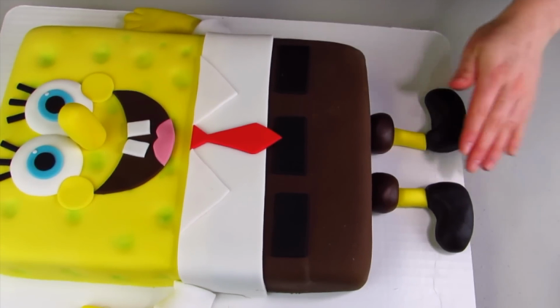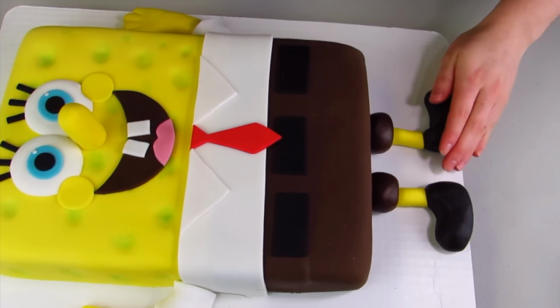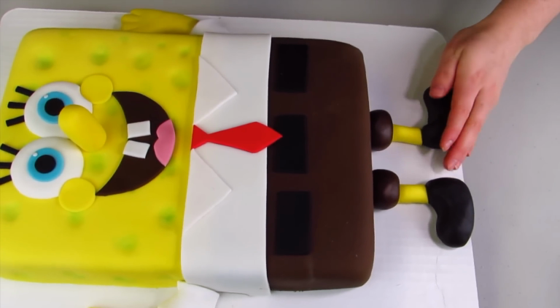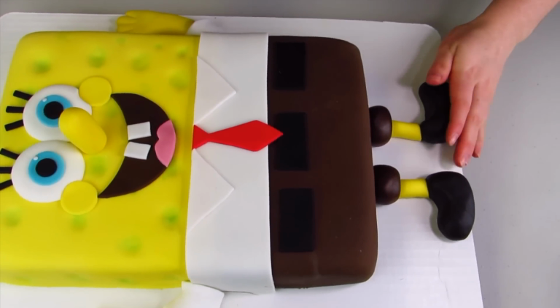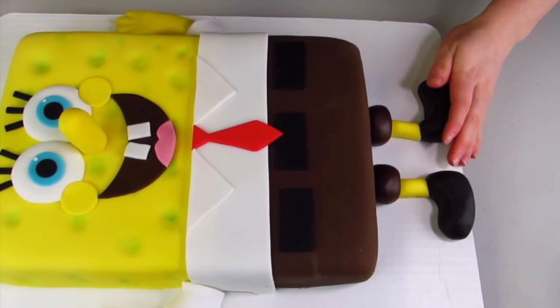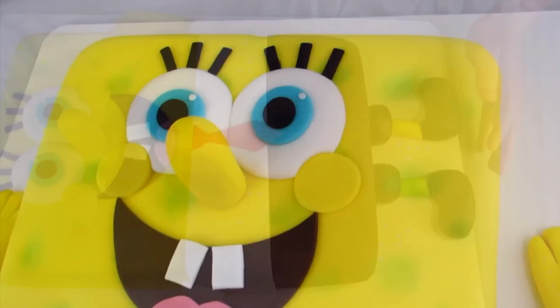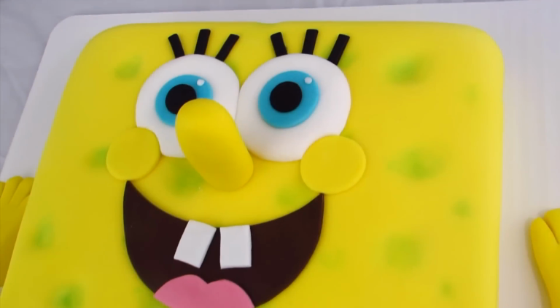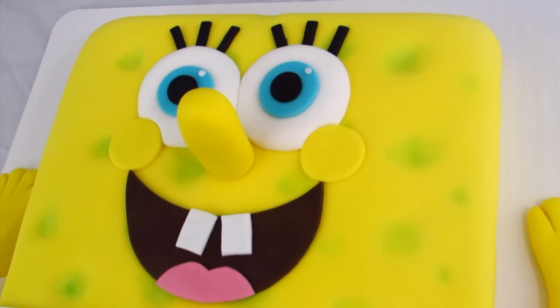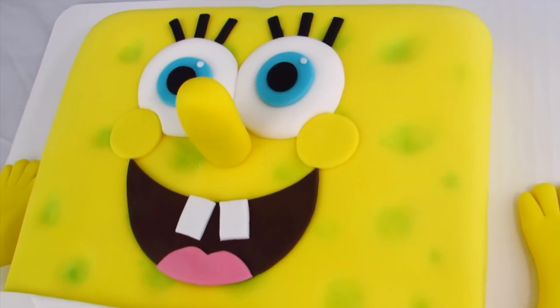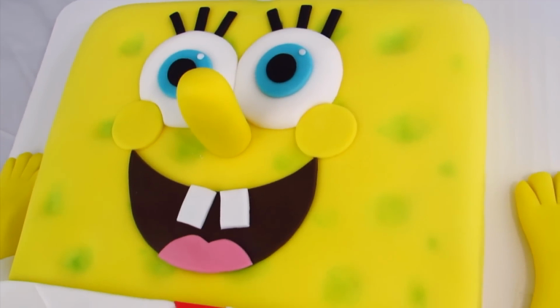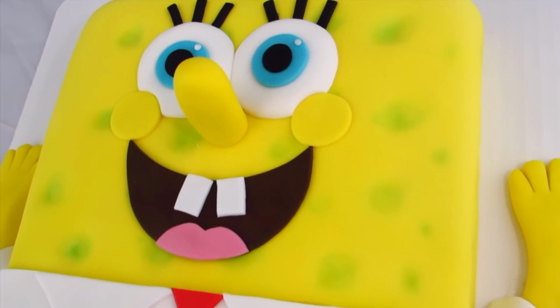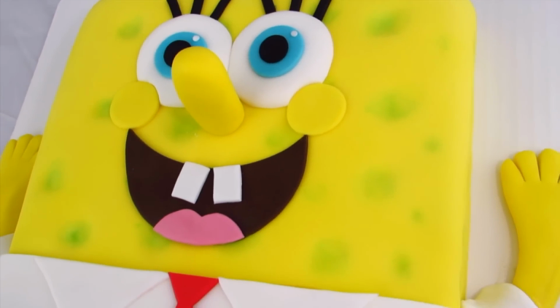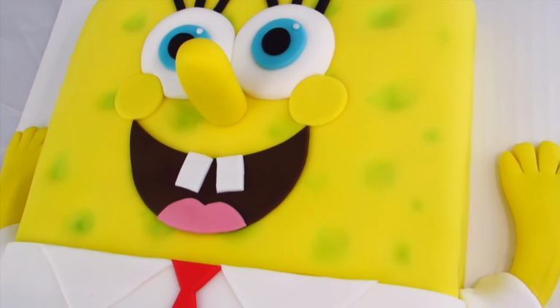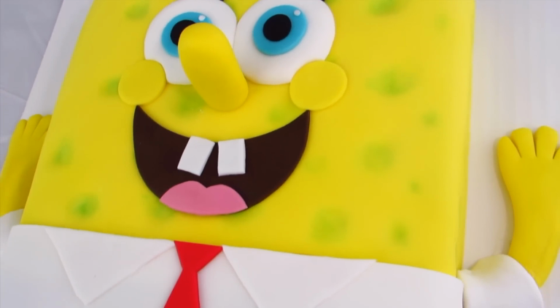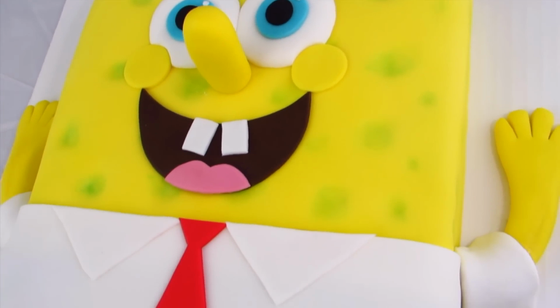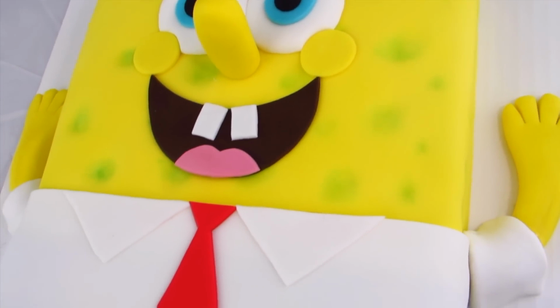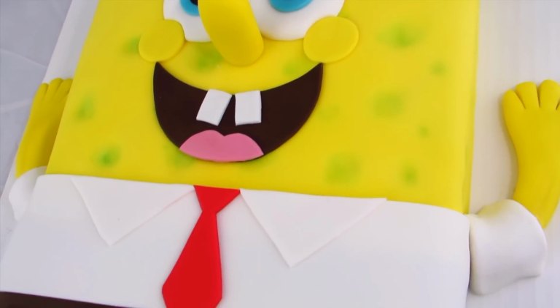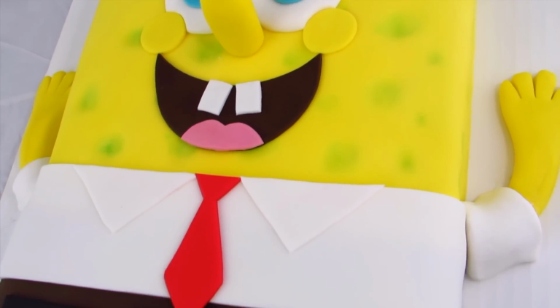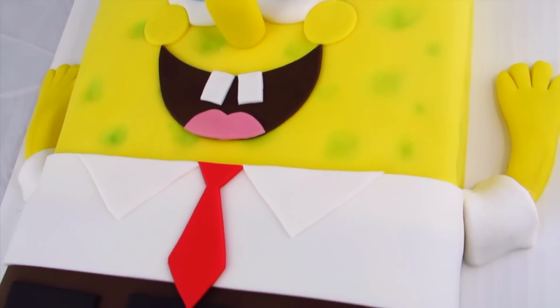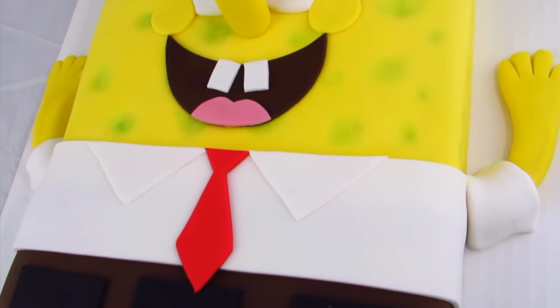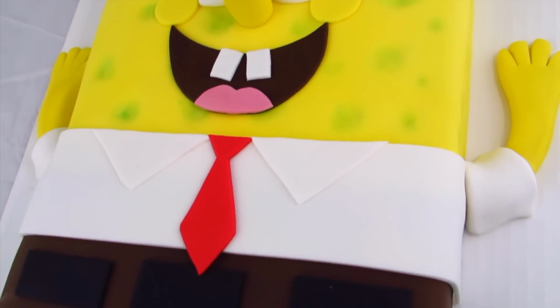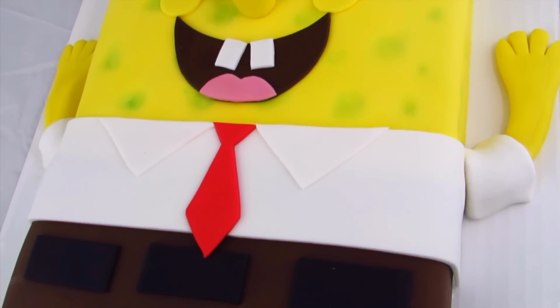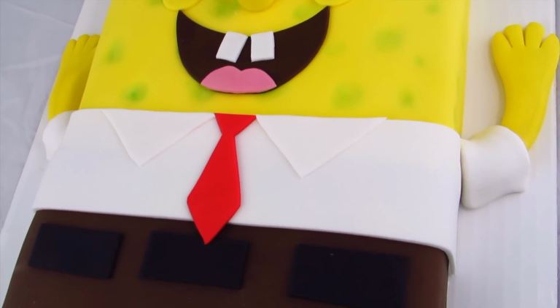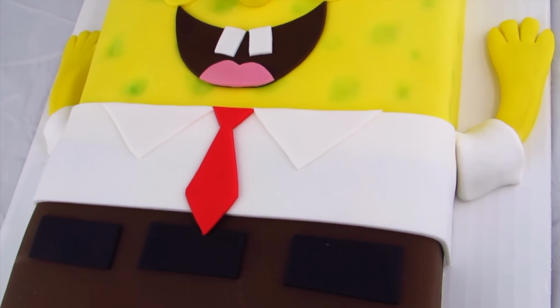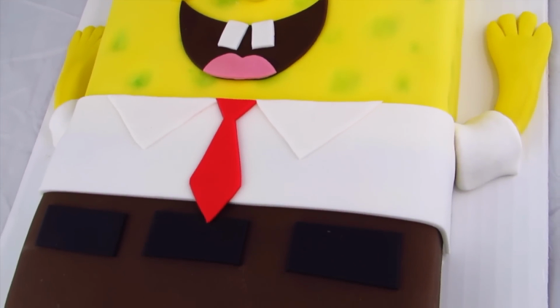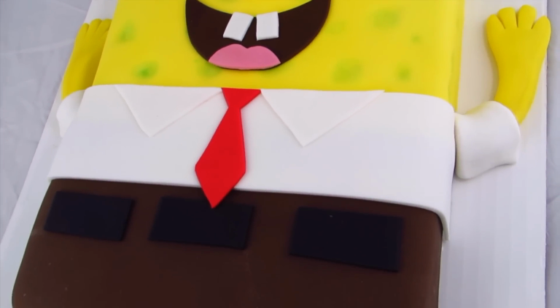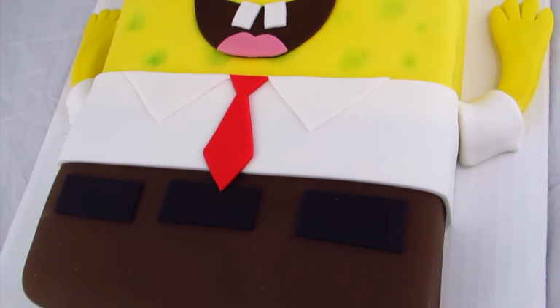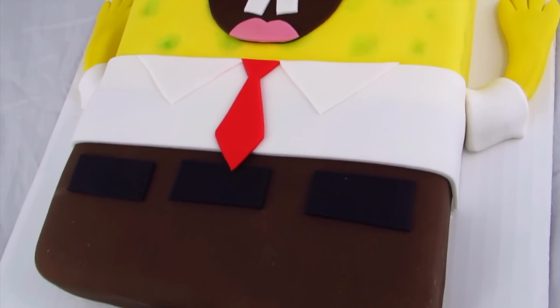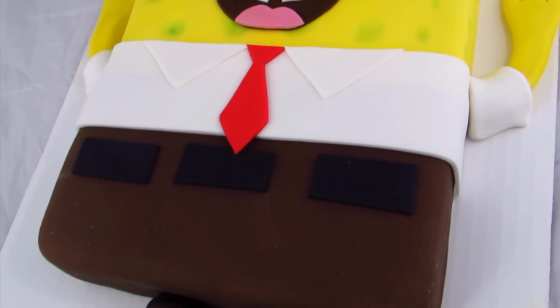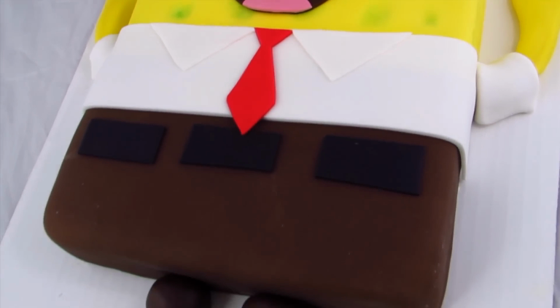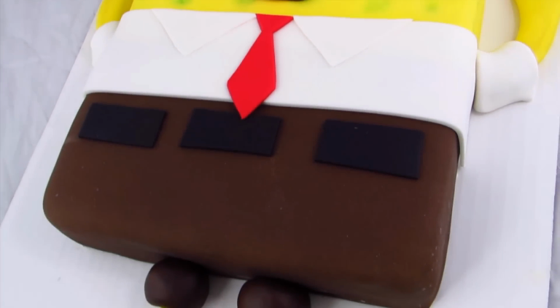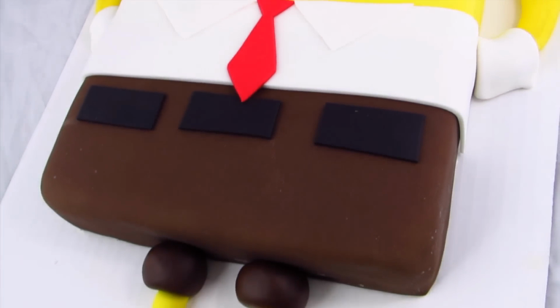And your SpongeBob cake is all done! This is what he's going to look like when he's all finished — pretty goofy looking and really cute.